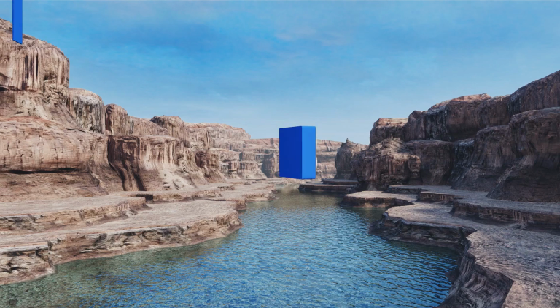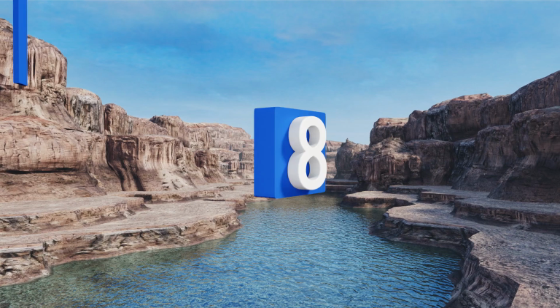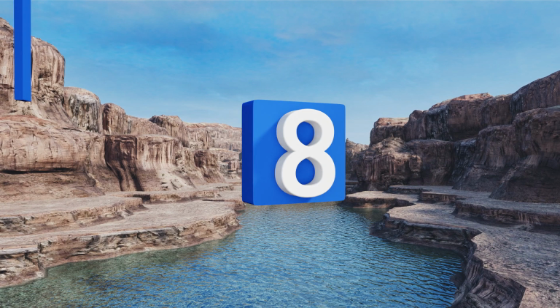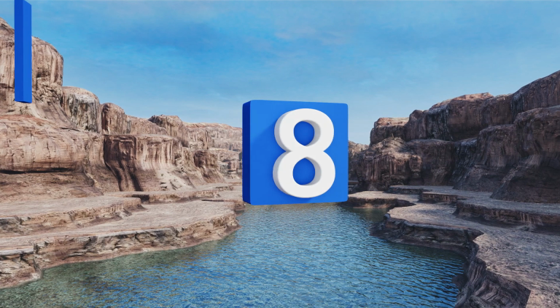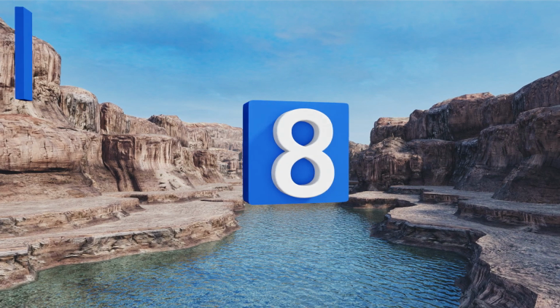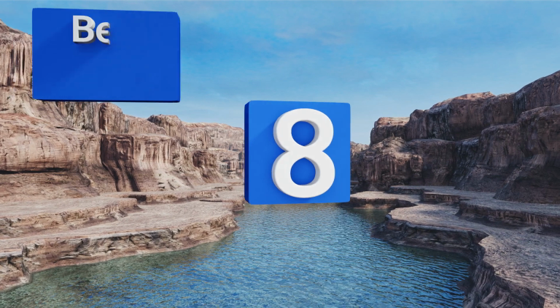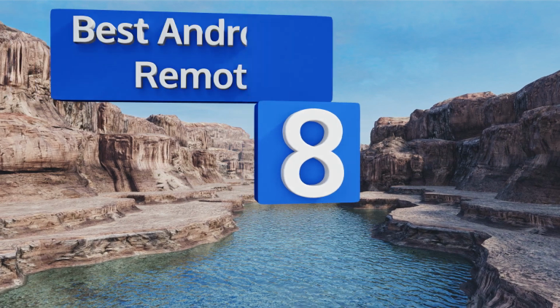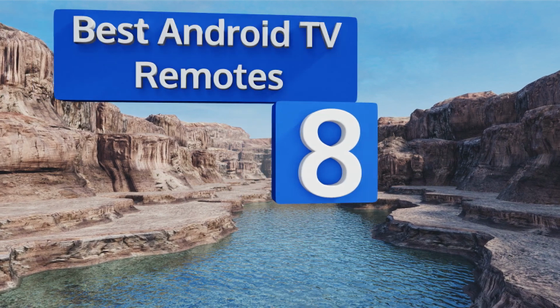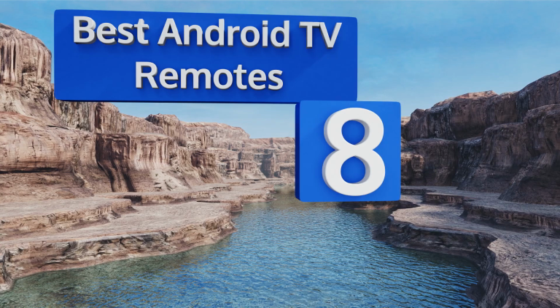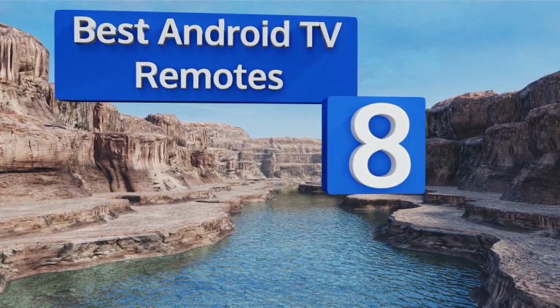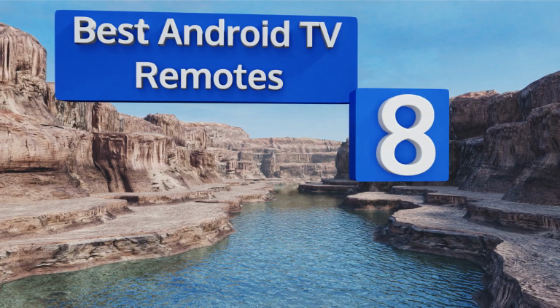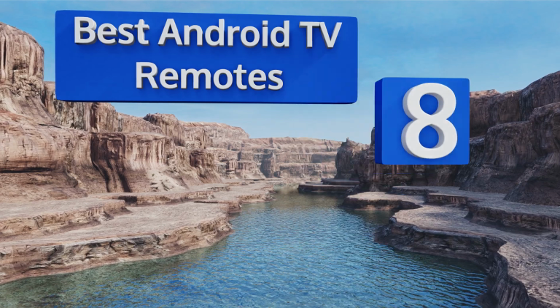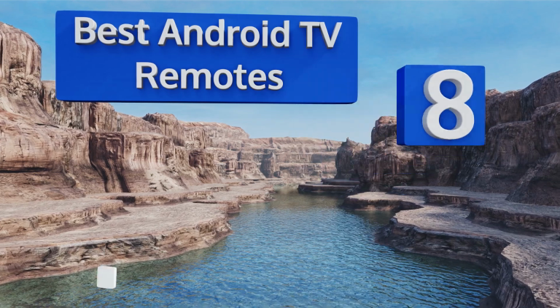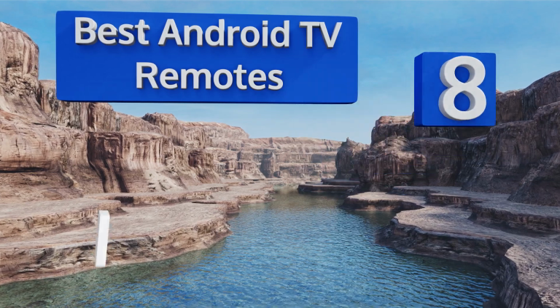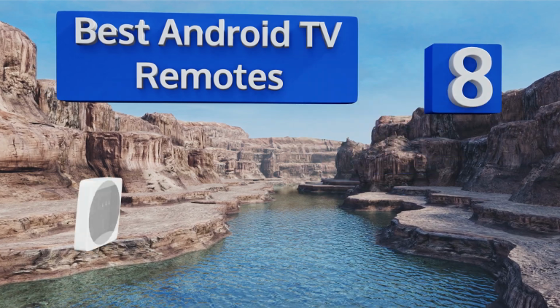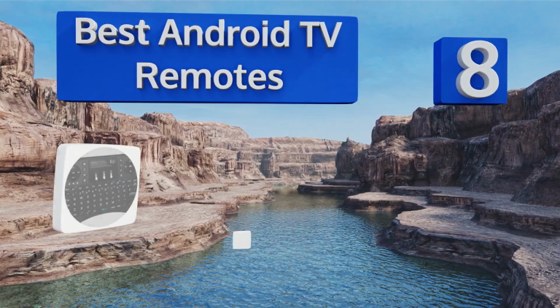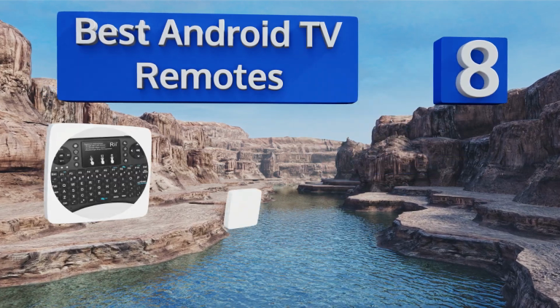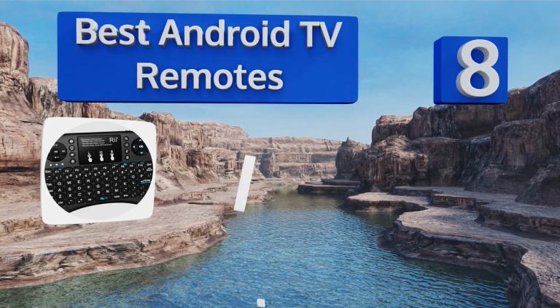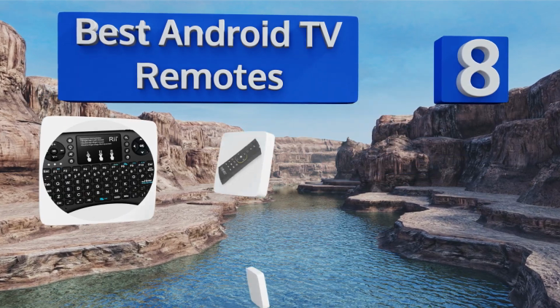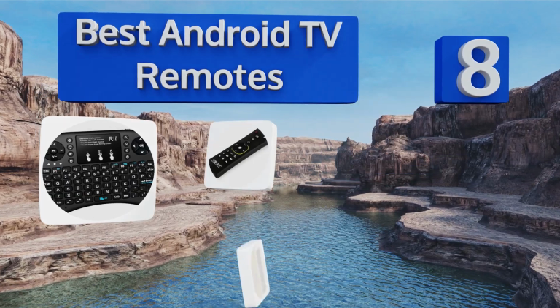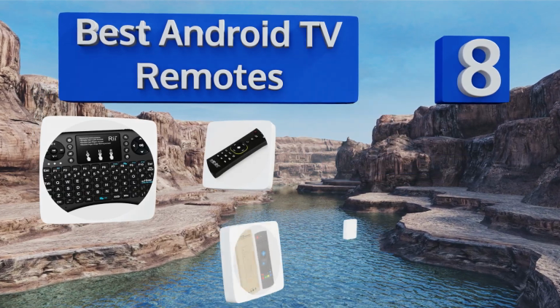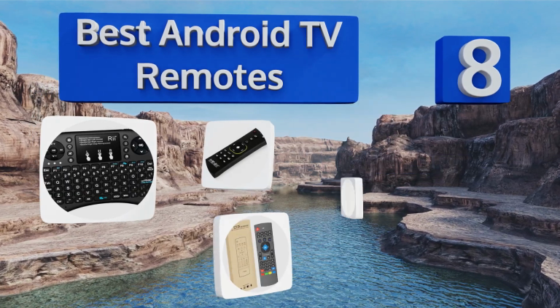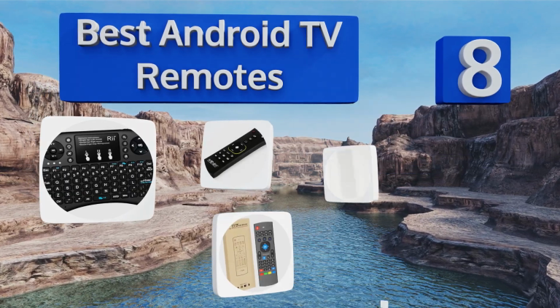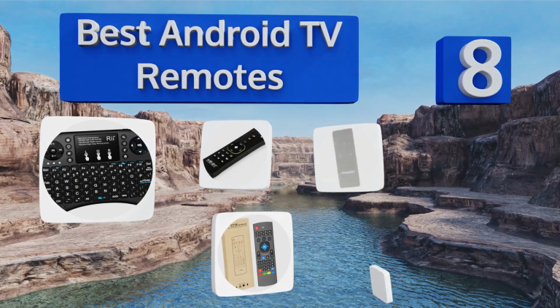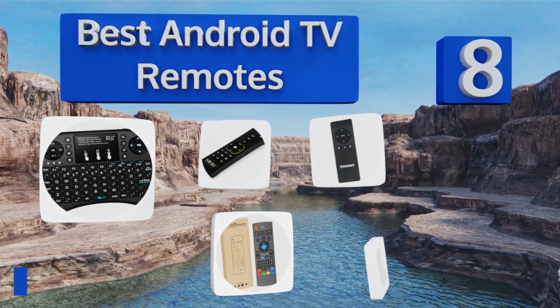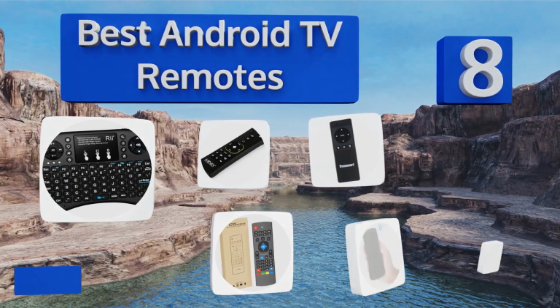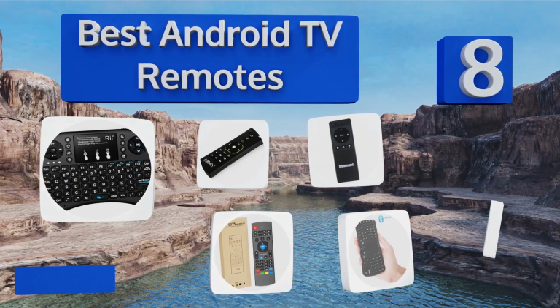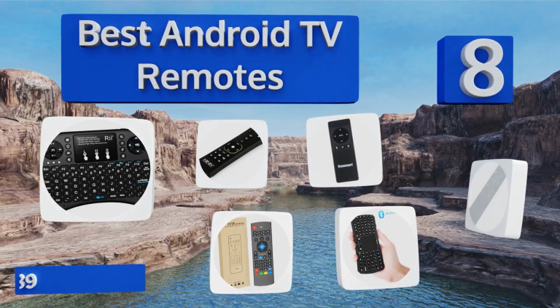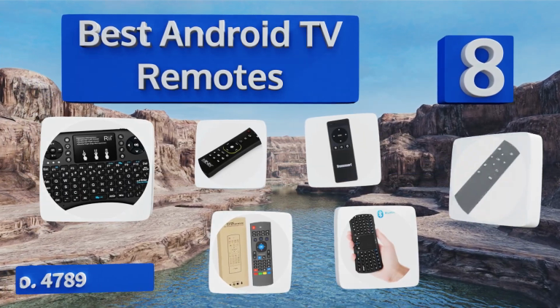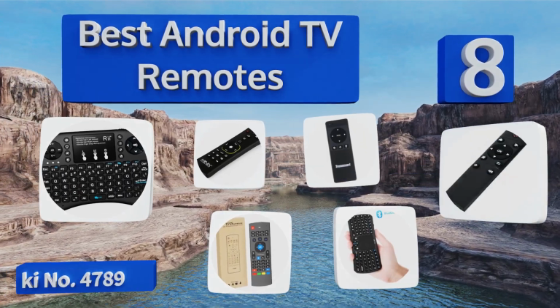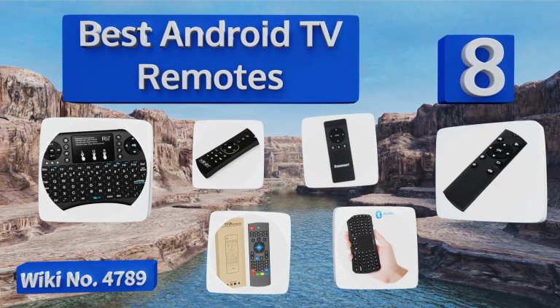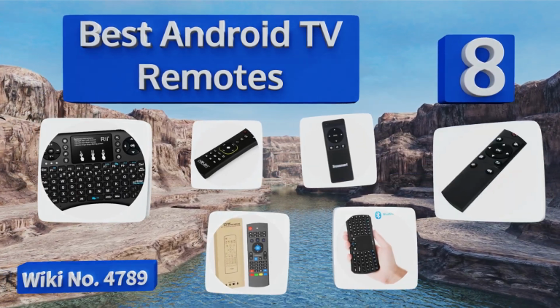EasyVid presents the eight best Android TV remotes. Let's get started with the list.